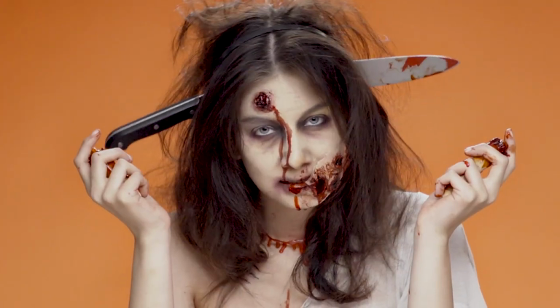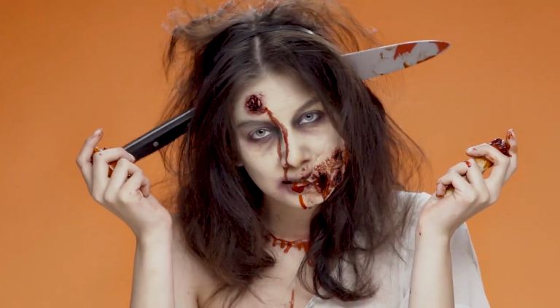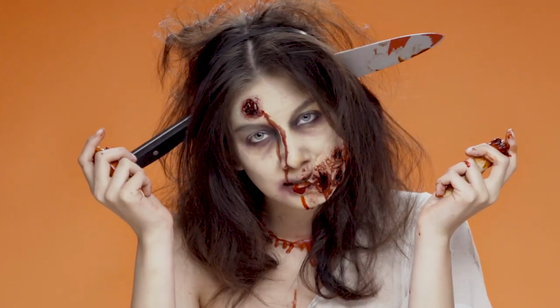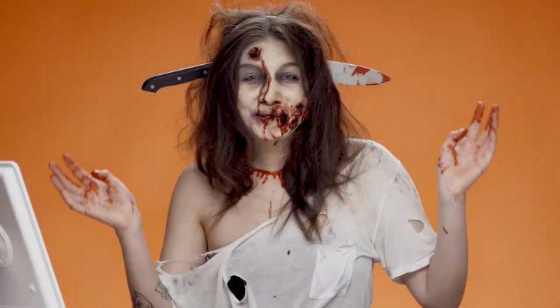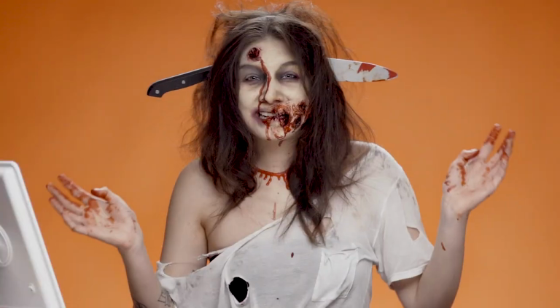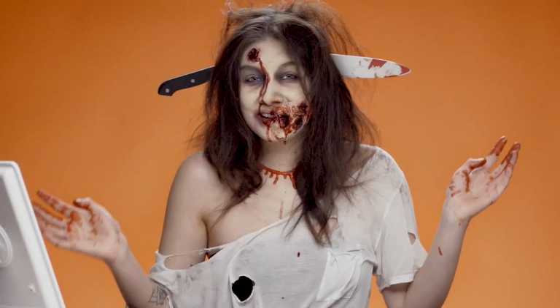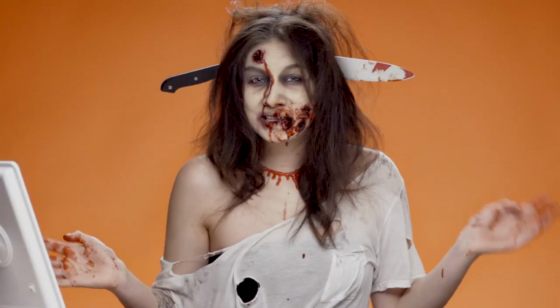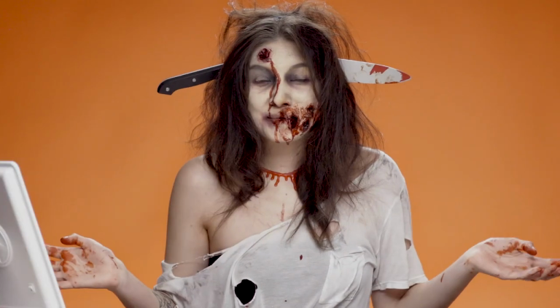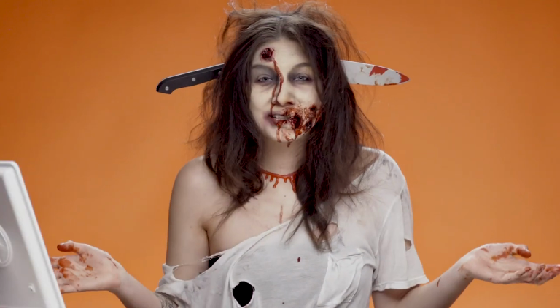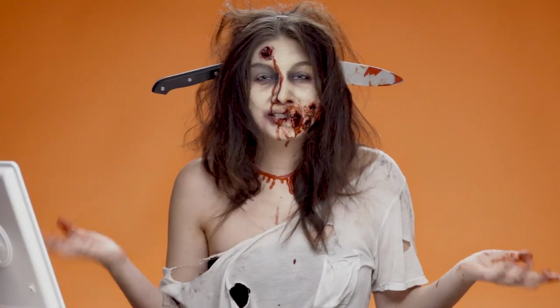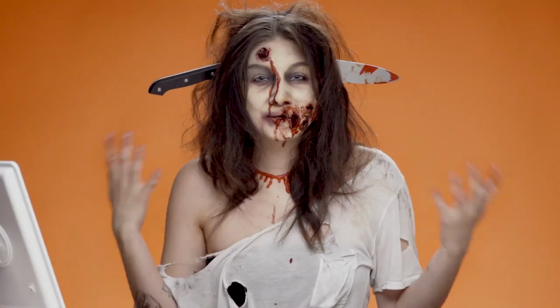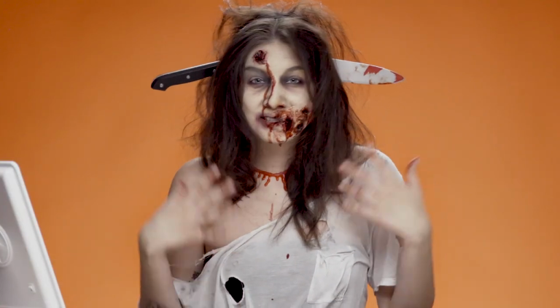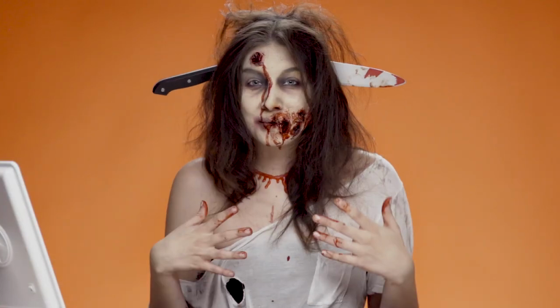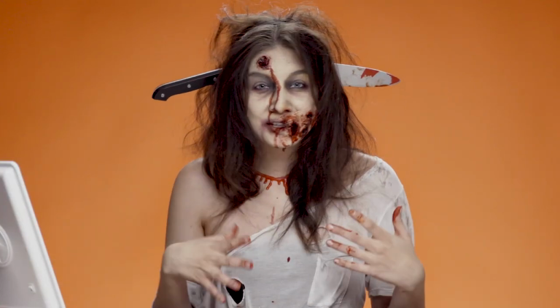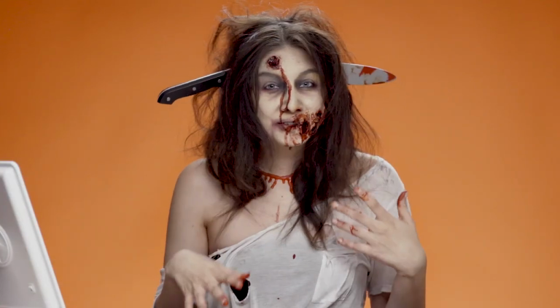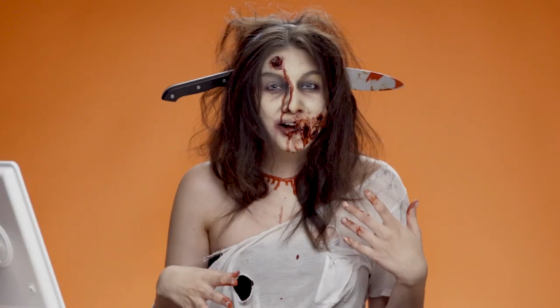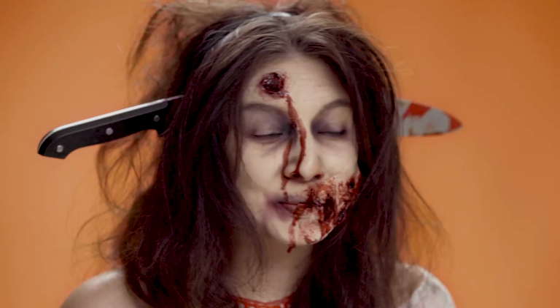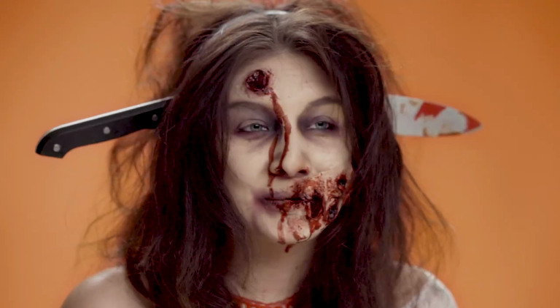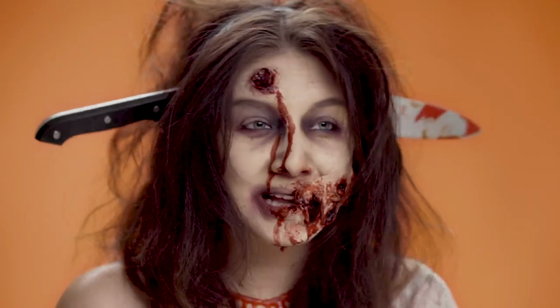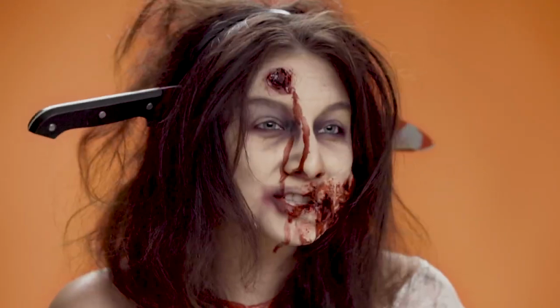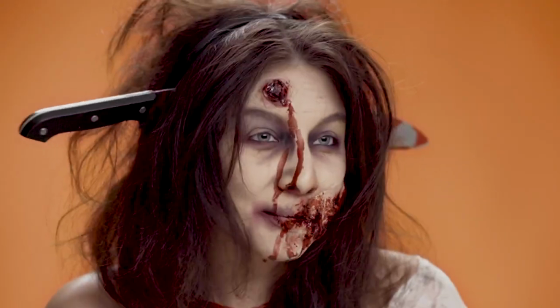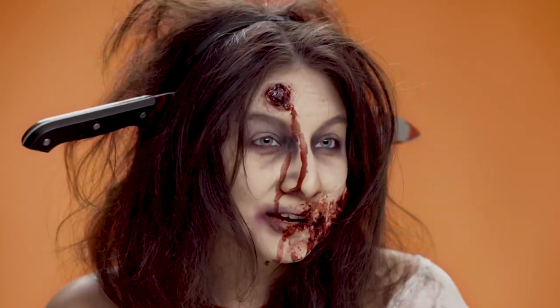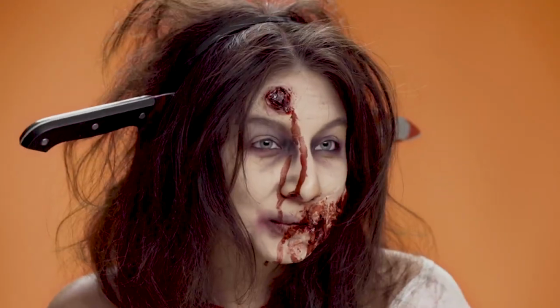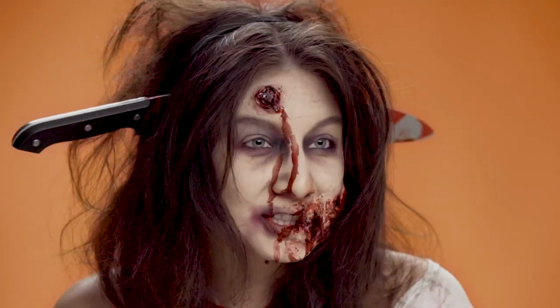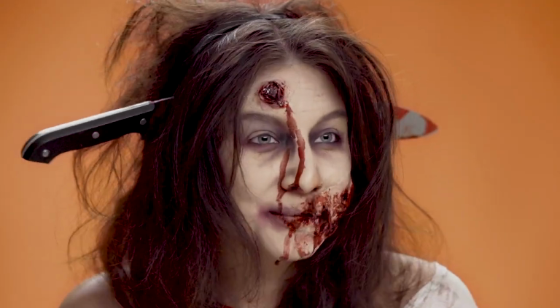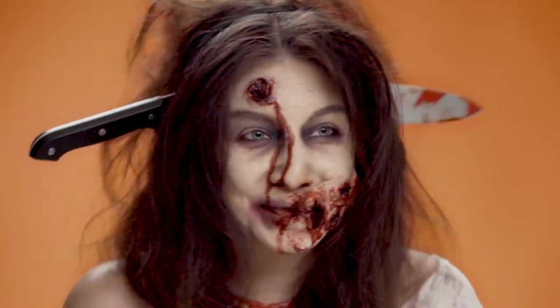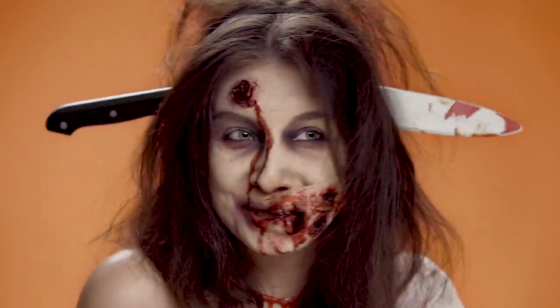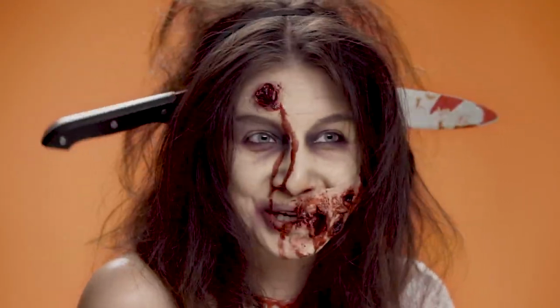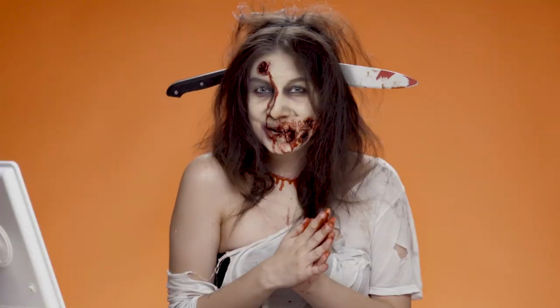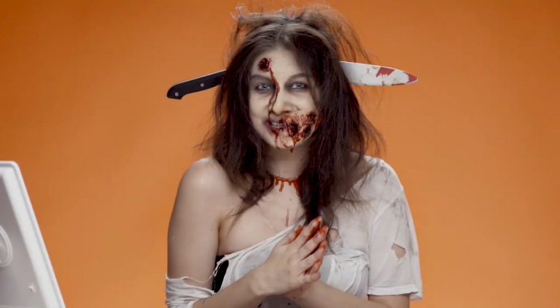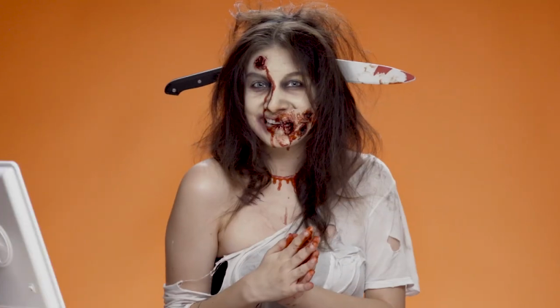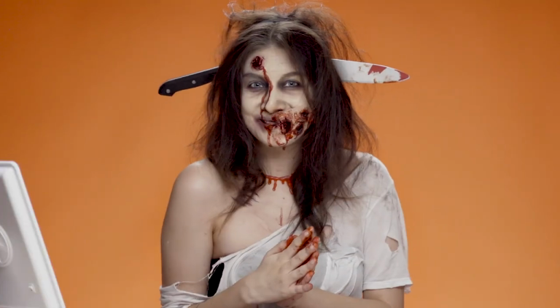Hey everyone! I got inspired to do this zombie look for Halloween while I was shopping on the Wish app. Let me show you how I did it.